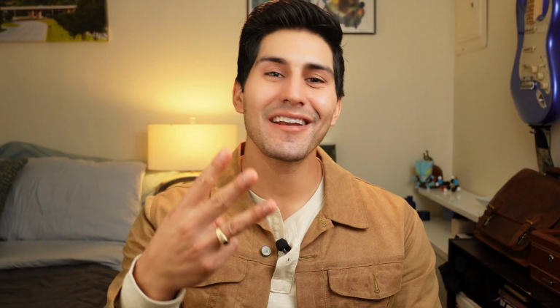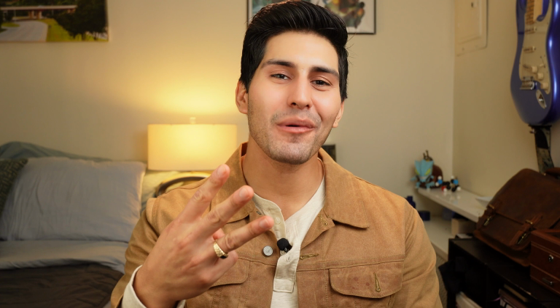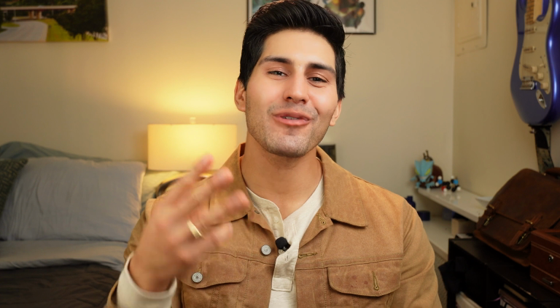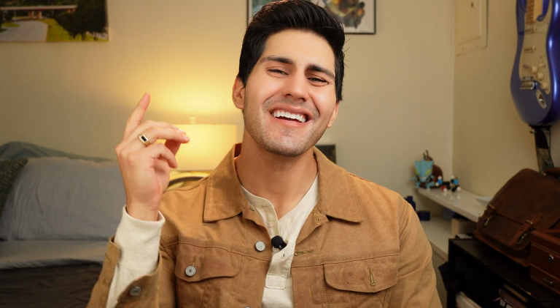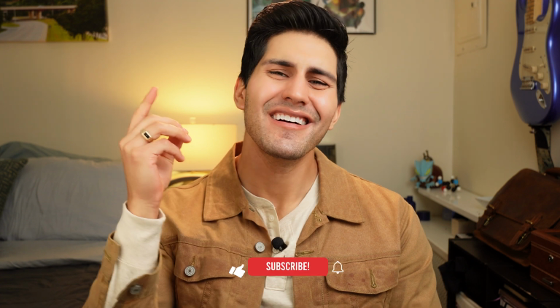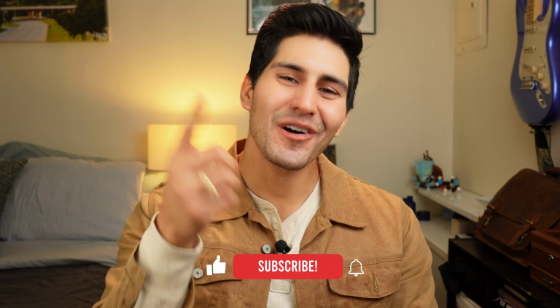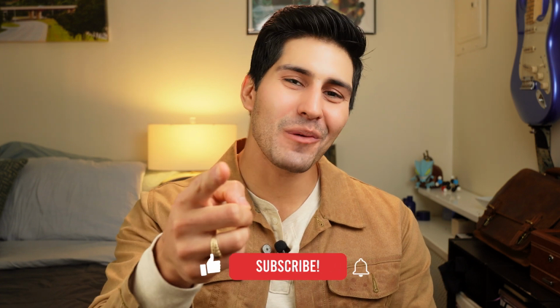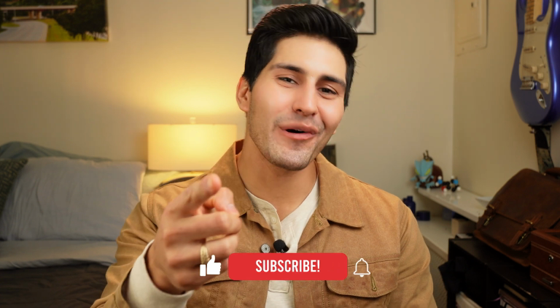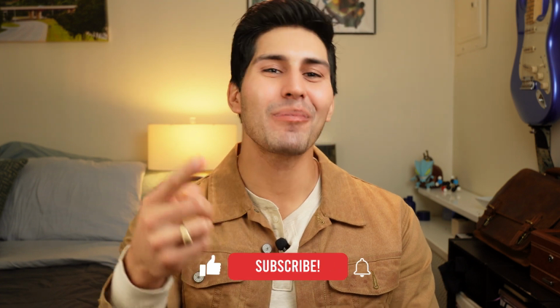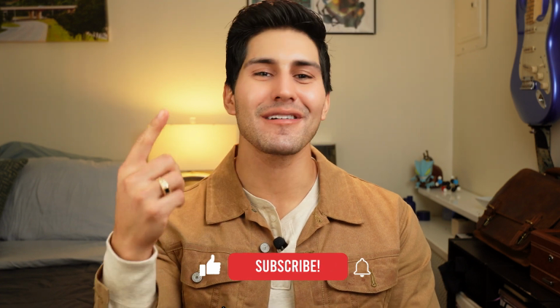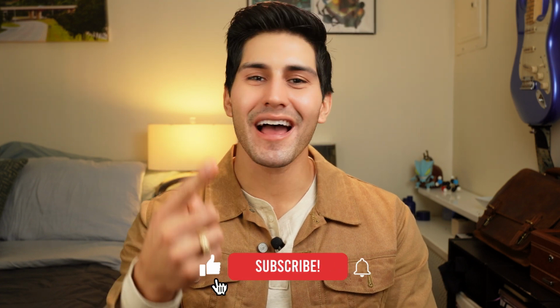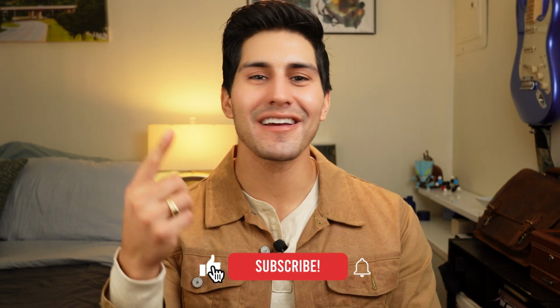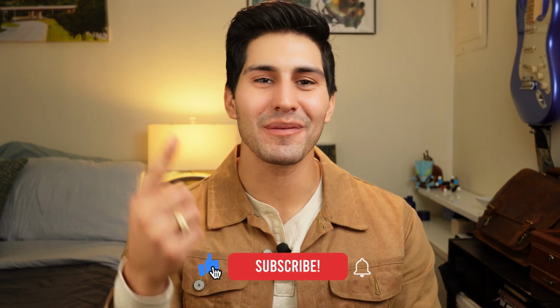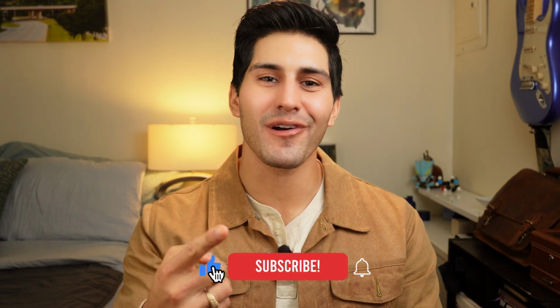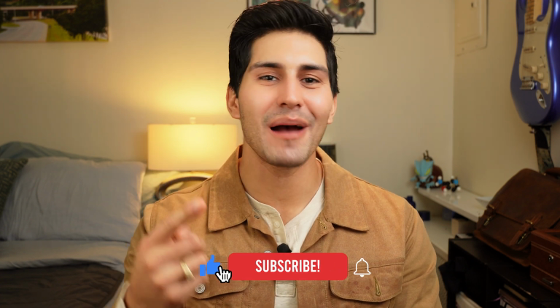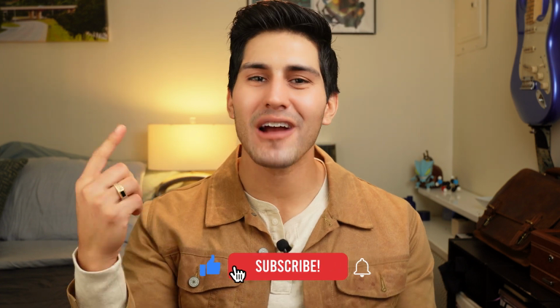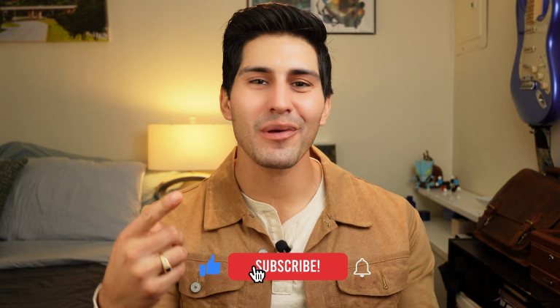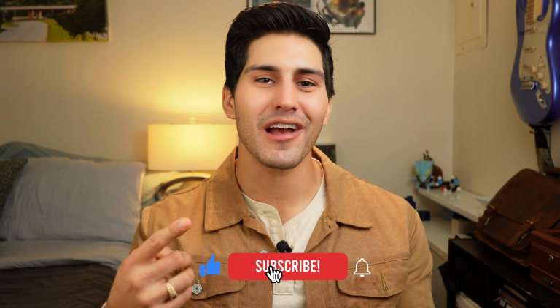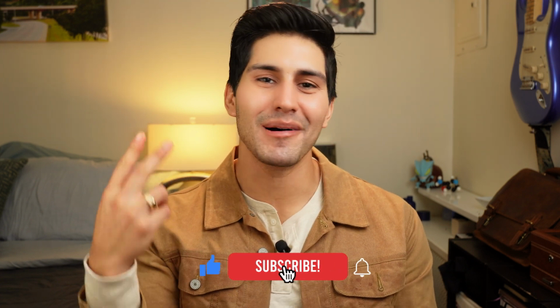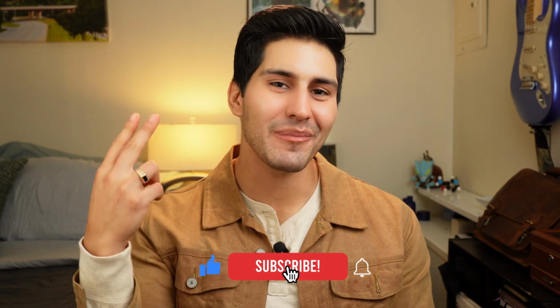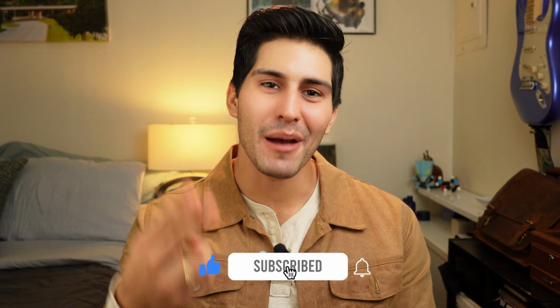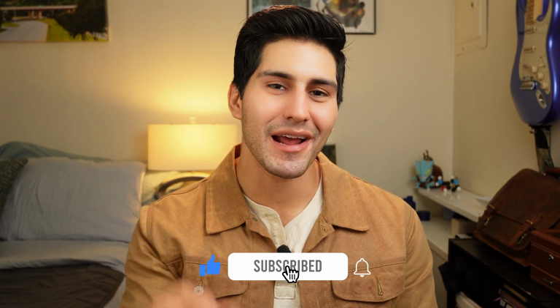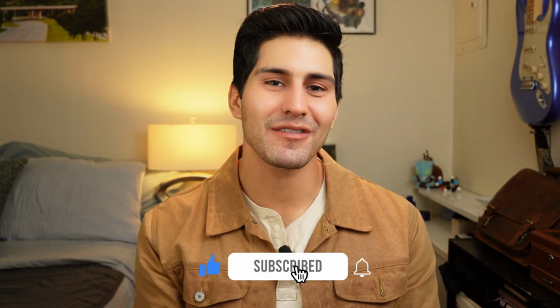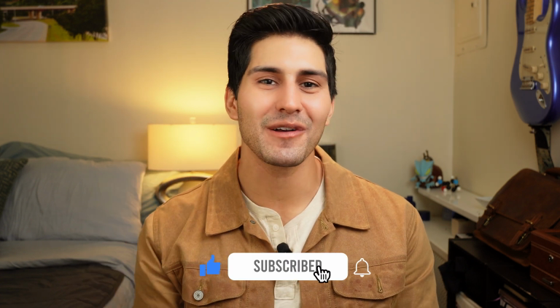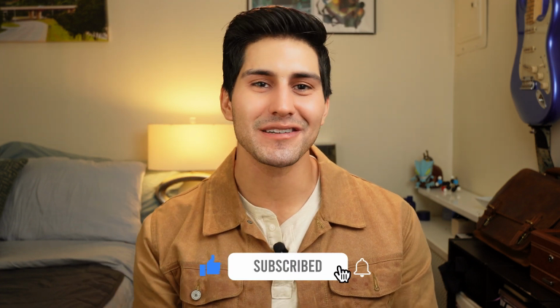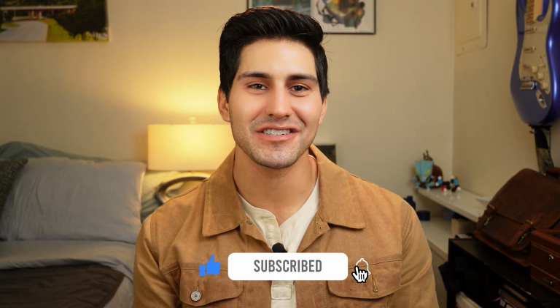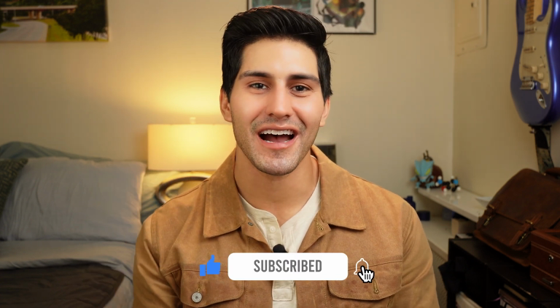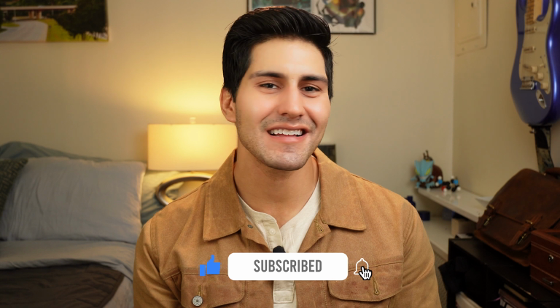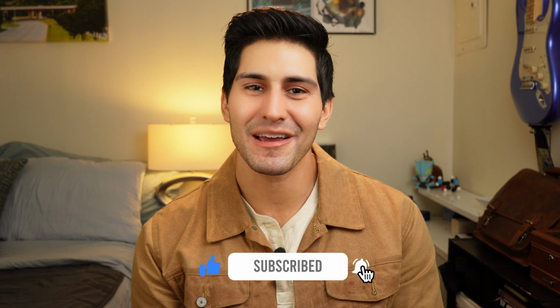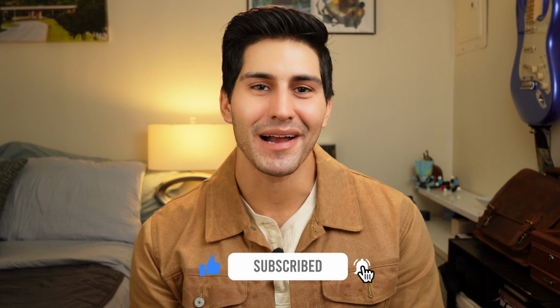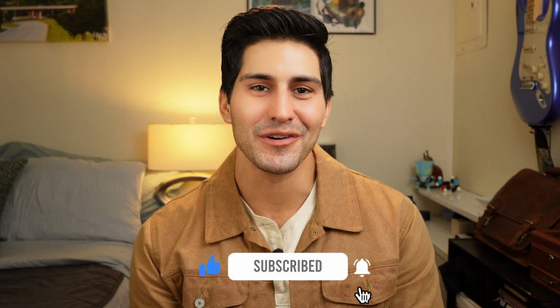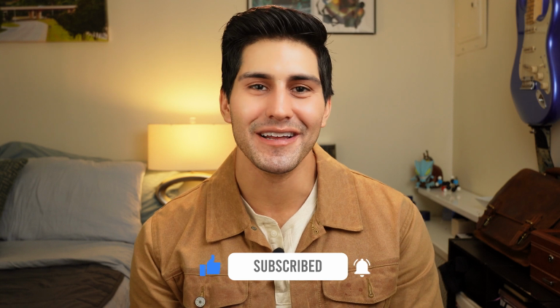And number three — hook your boy up with a like and a subscribe. Drop those comments. I'll be happy to answer any questions you've got. Let's get back to it.